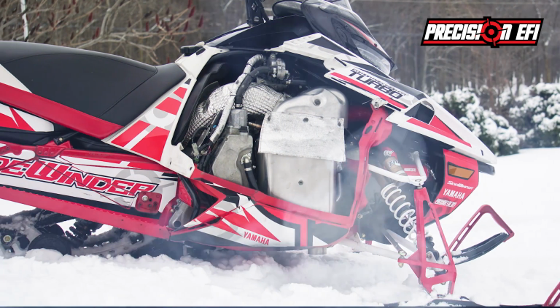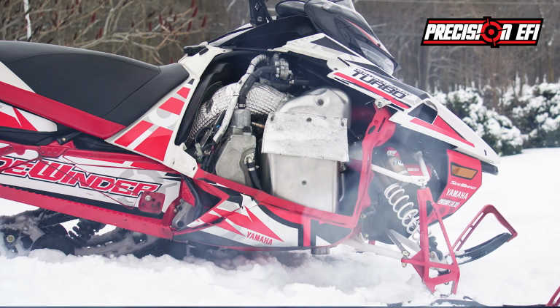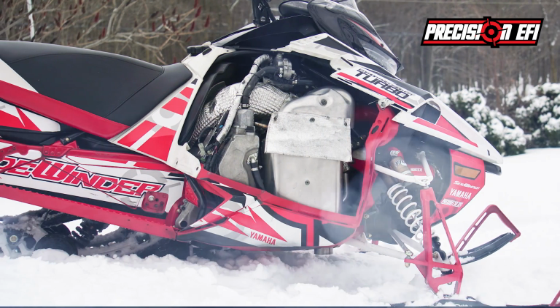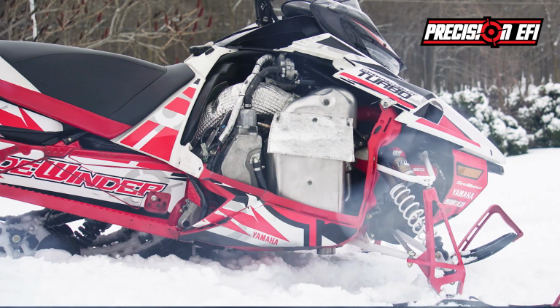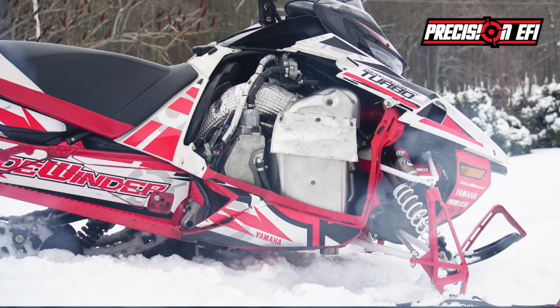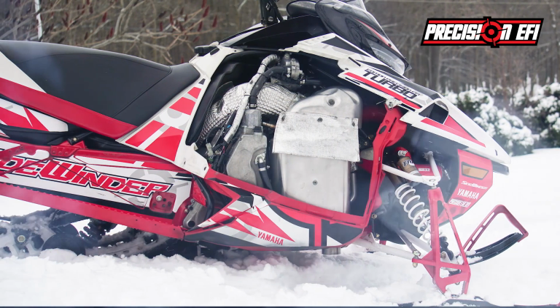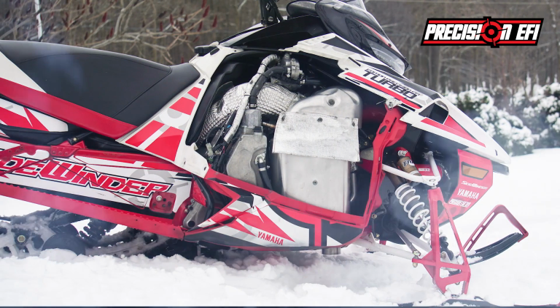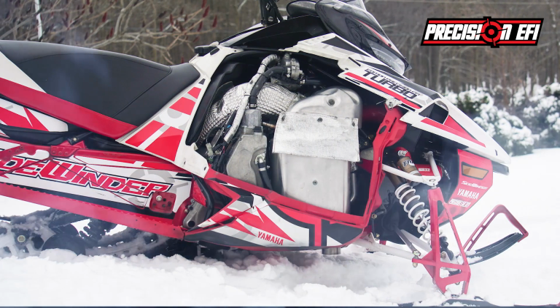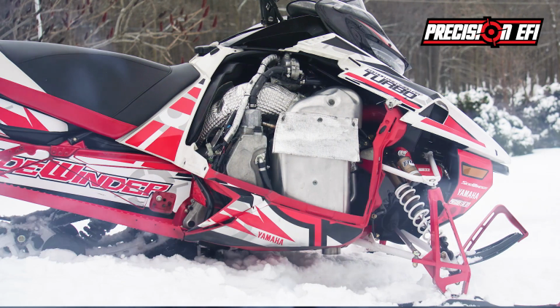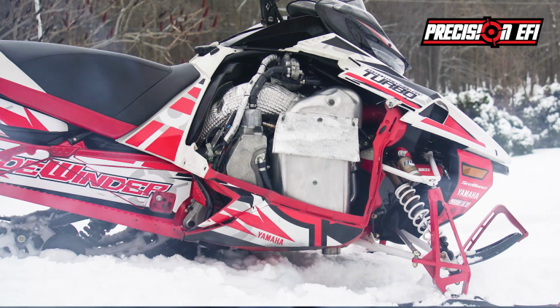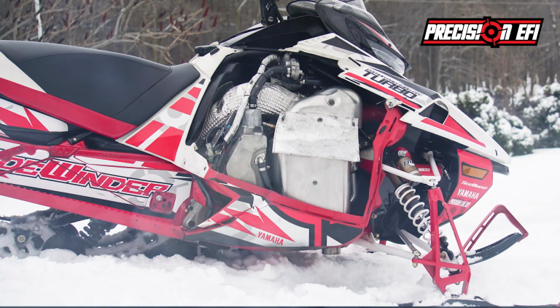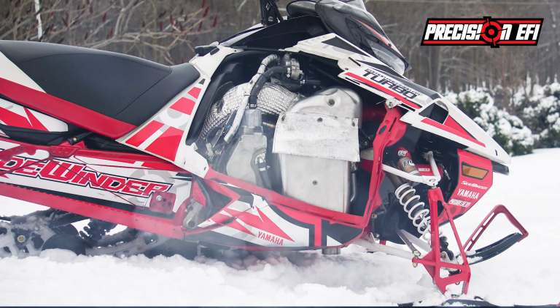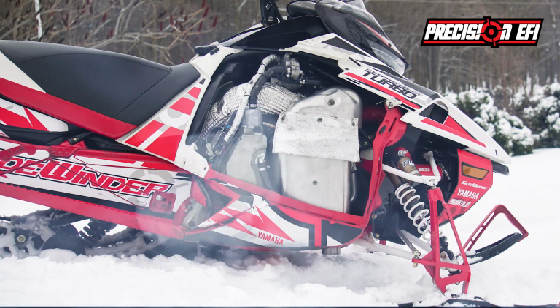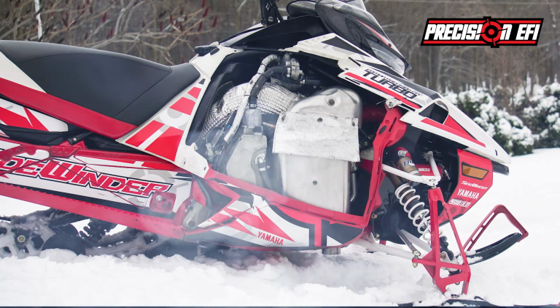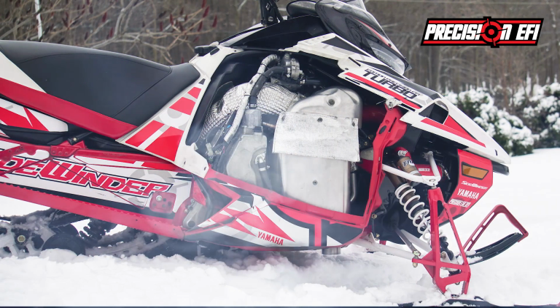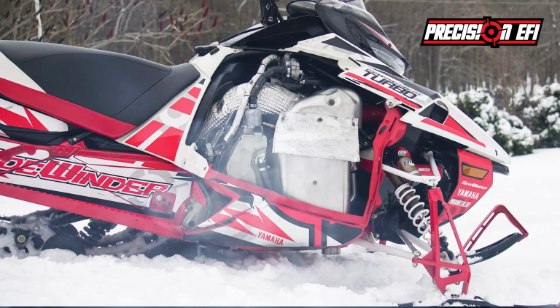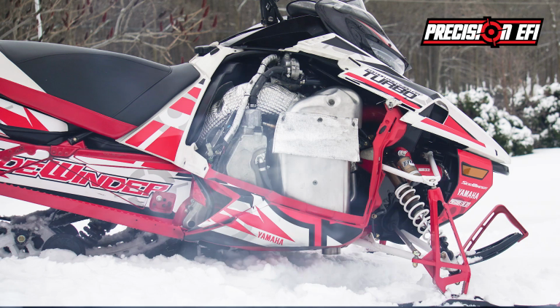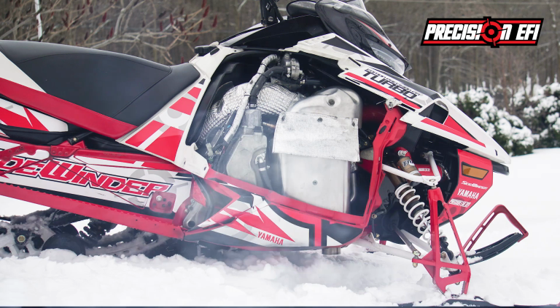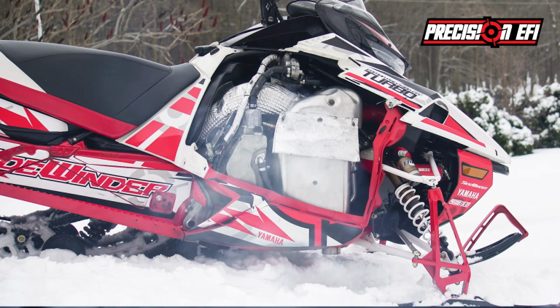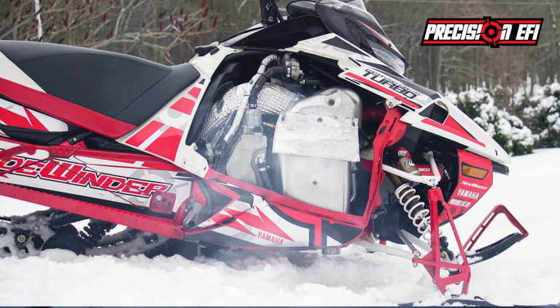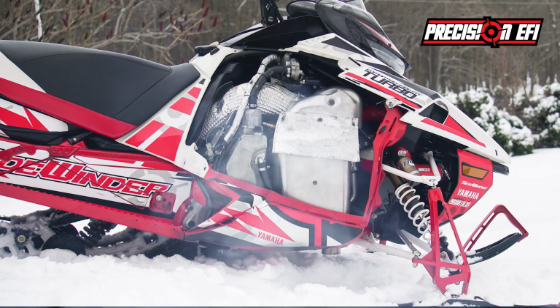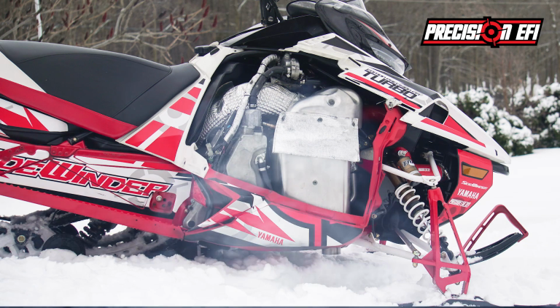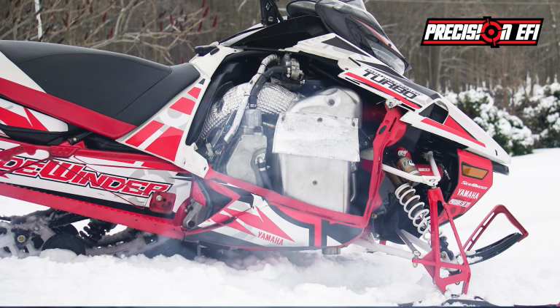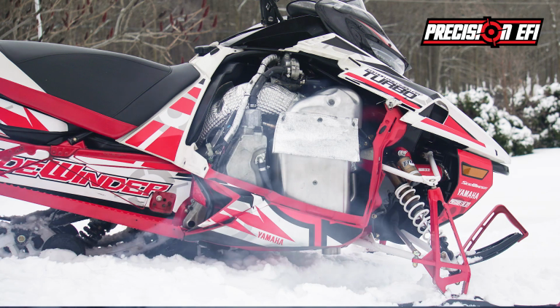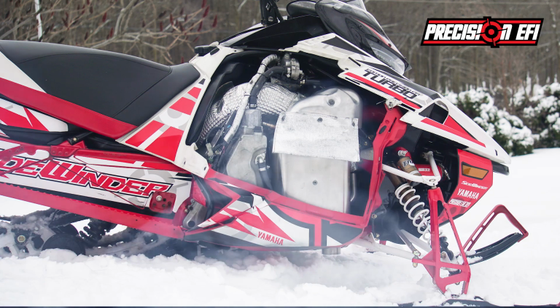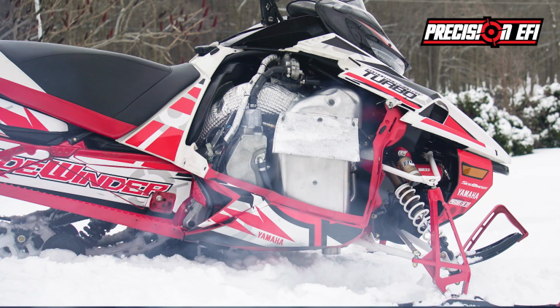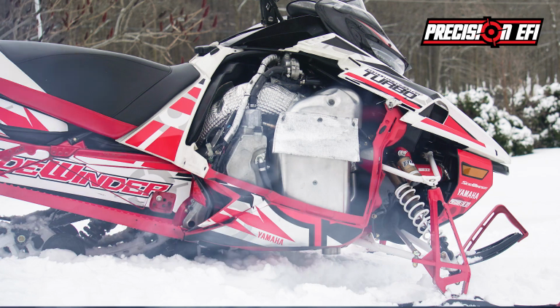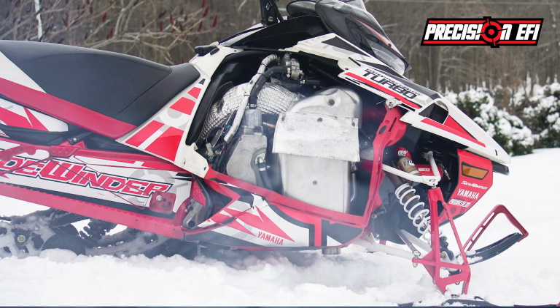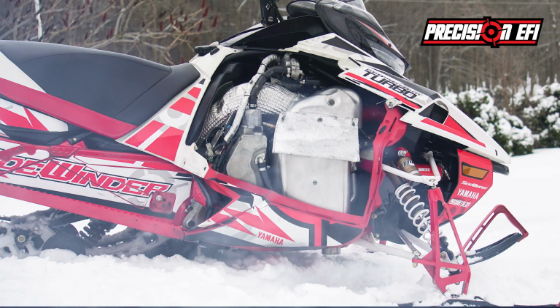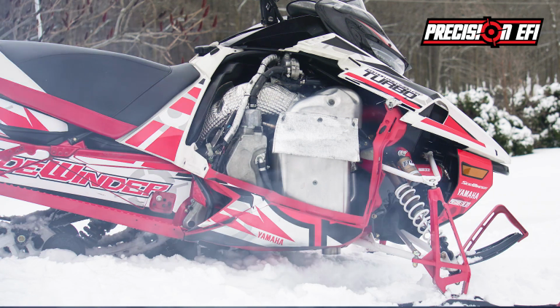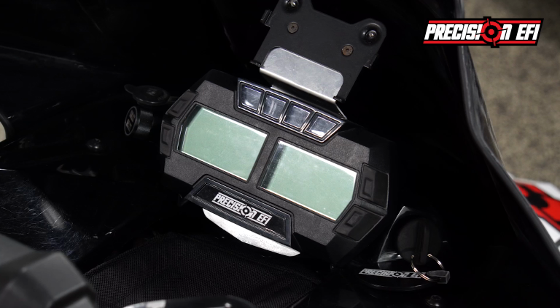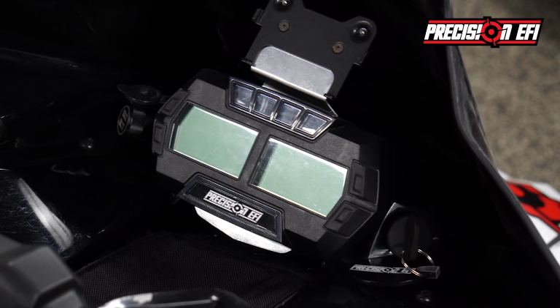If you choose 2-stroke mode, the EFI will get a signal to shoot a small amount of oil into the exhaust to get that good old smell.